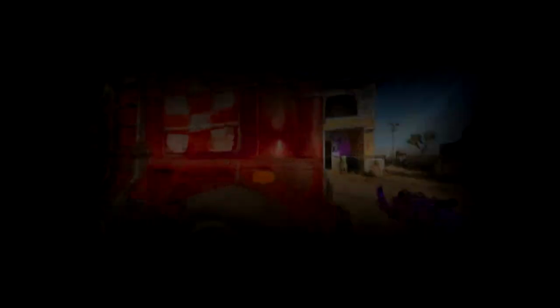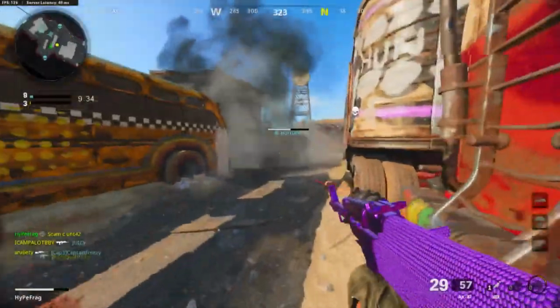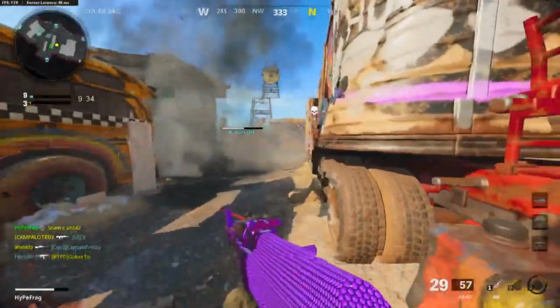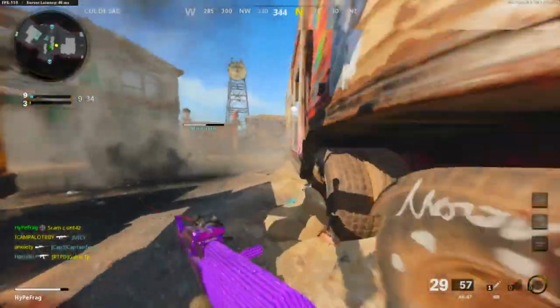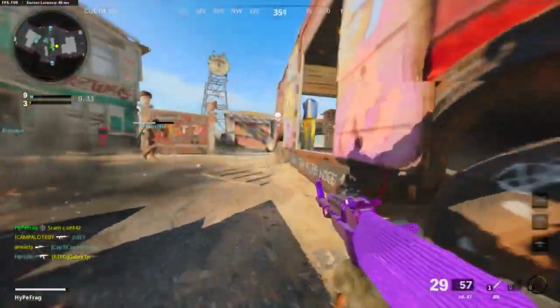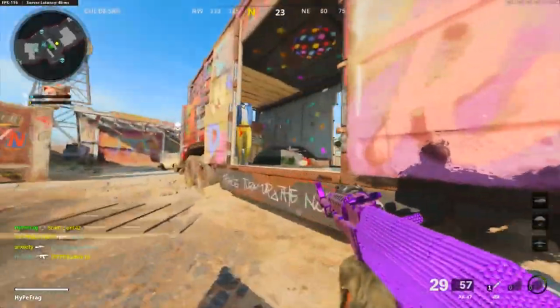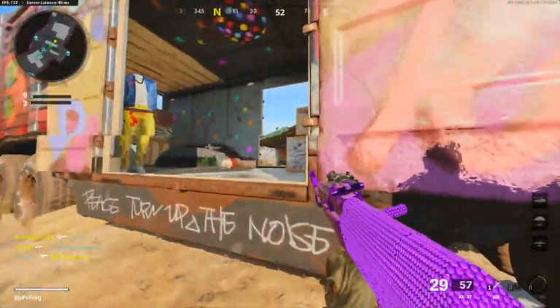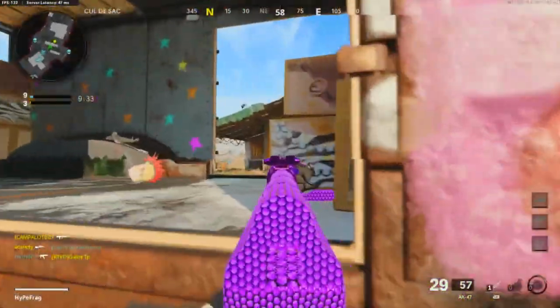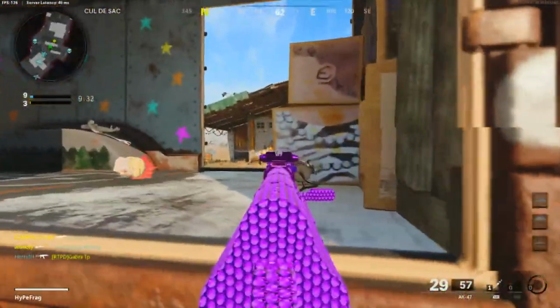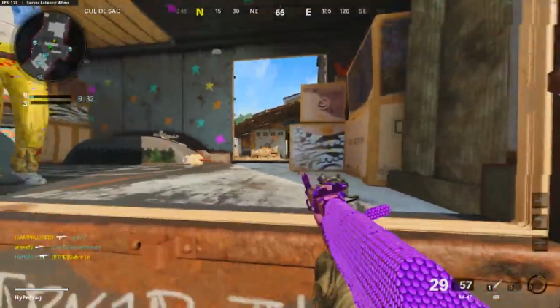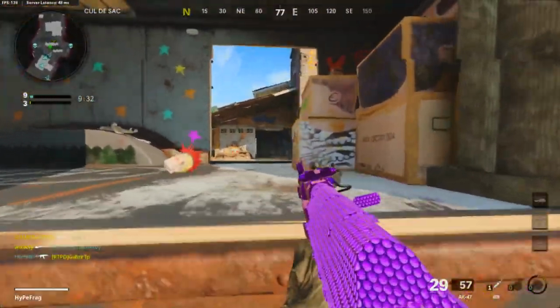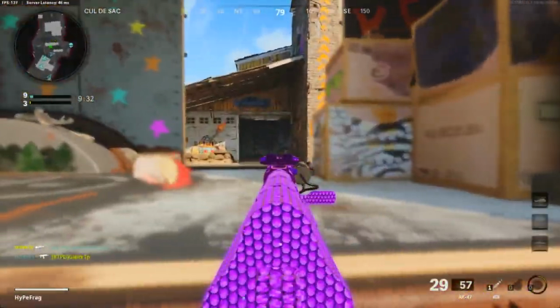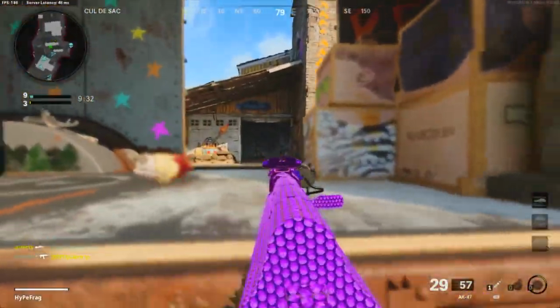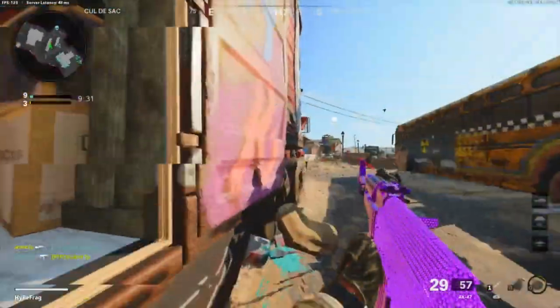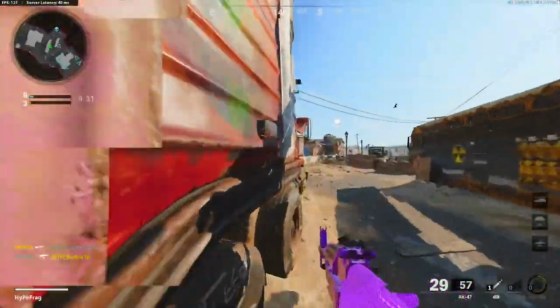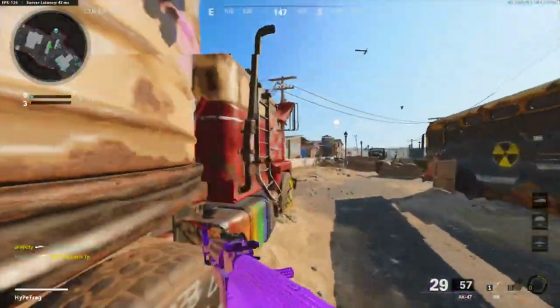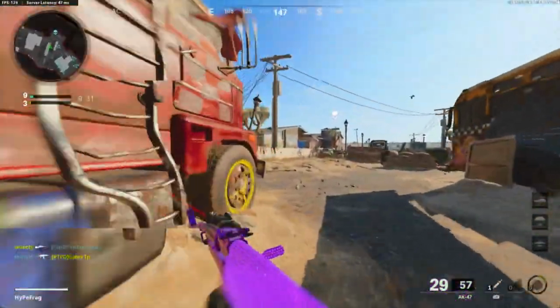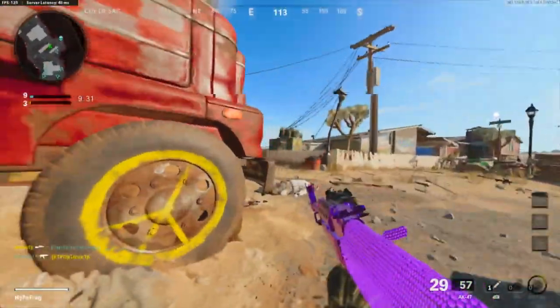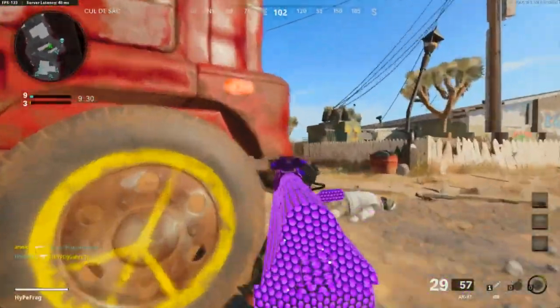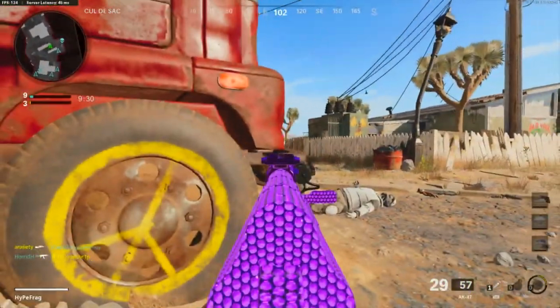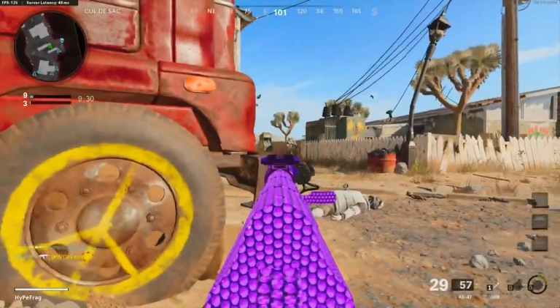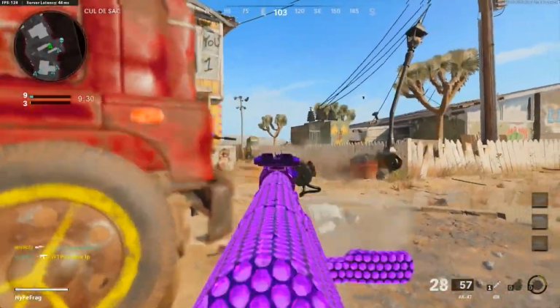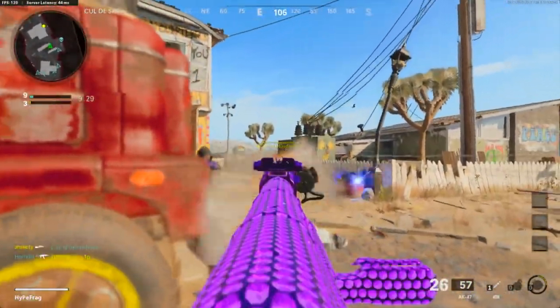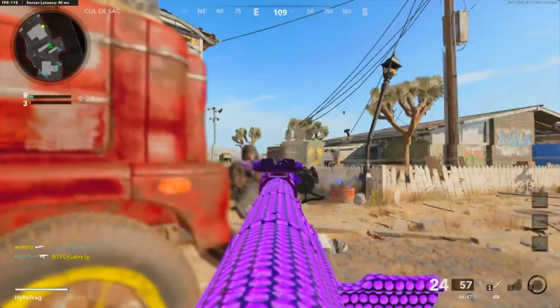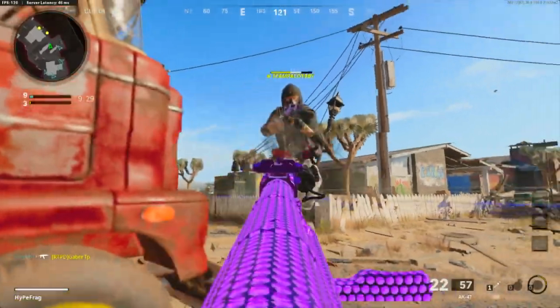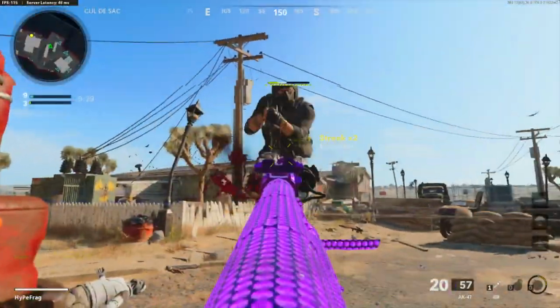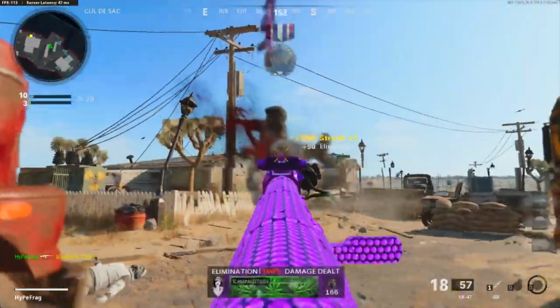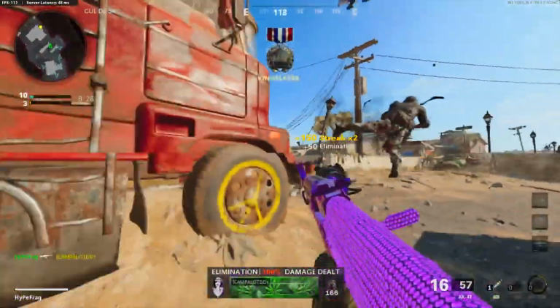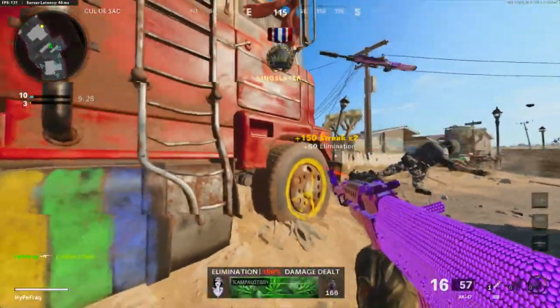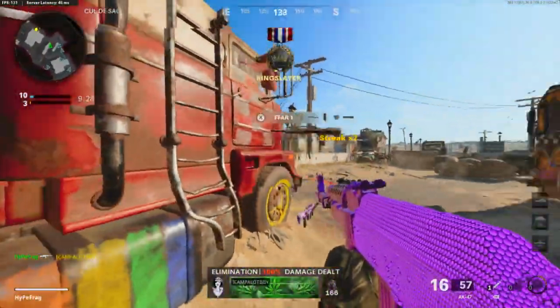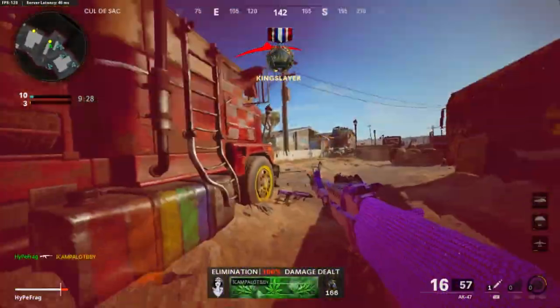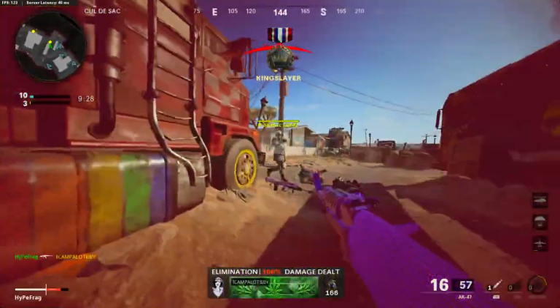Alright, what is up guys, it's Hypefrag and in today's video I'm going to be showing you guys how you can get the dark e4 camo on any weapon in multiplayer.